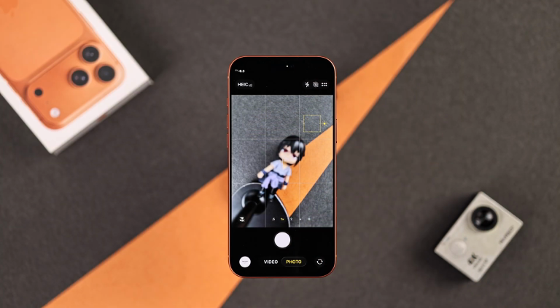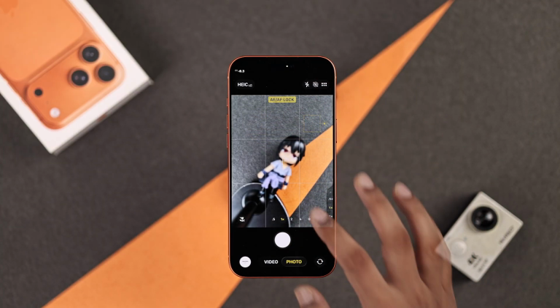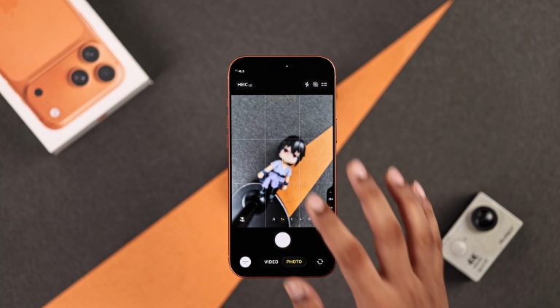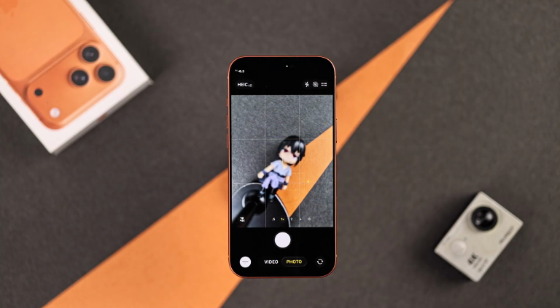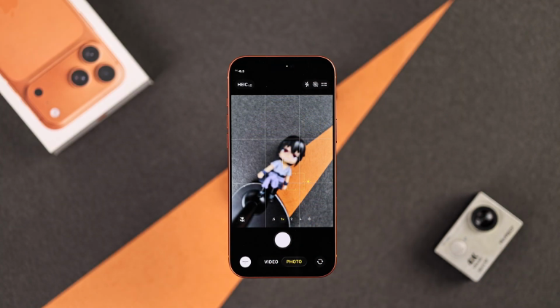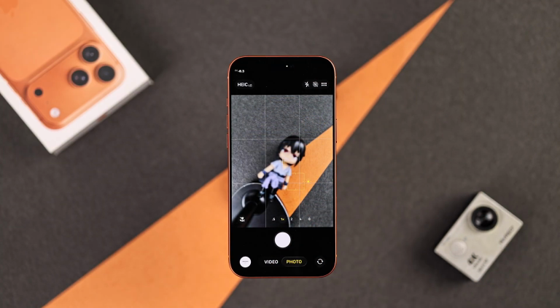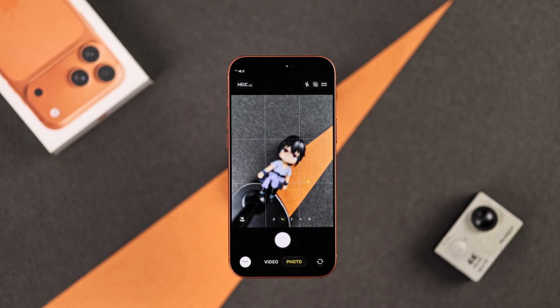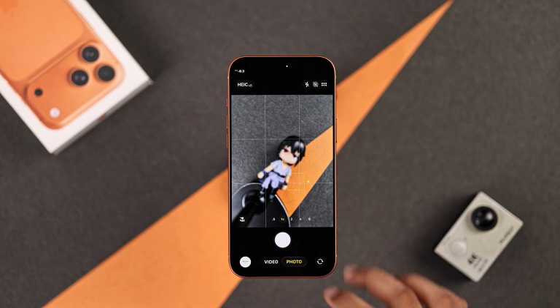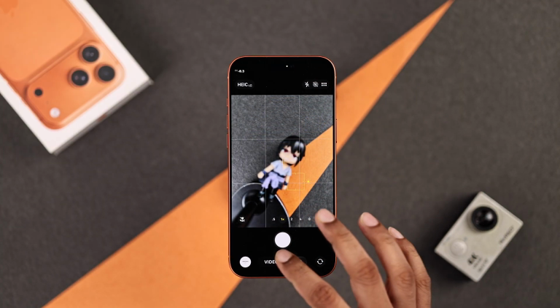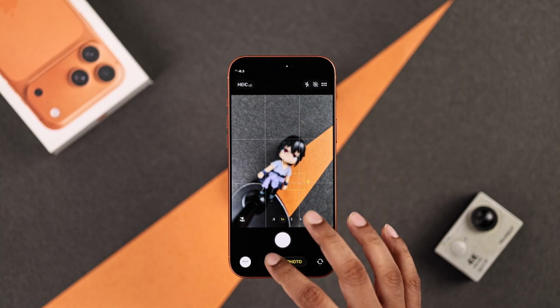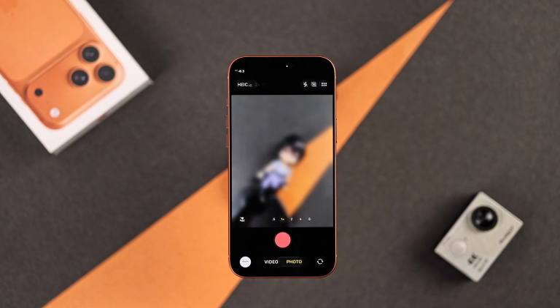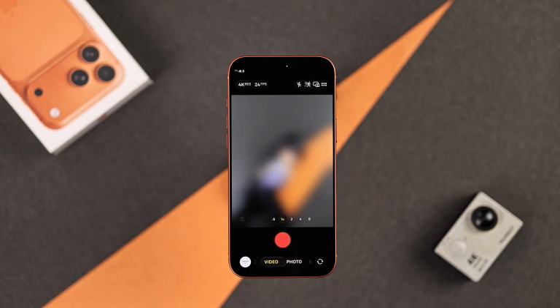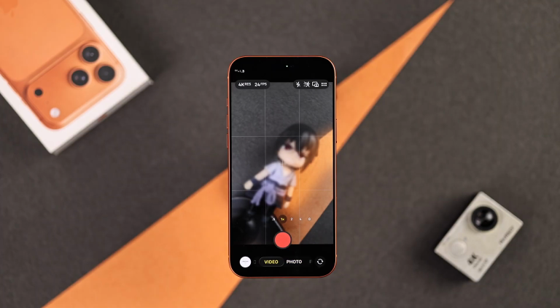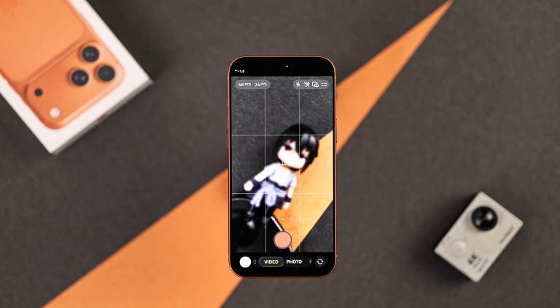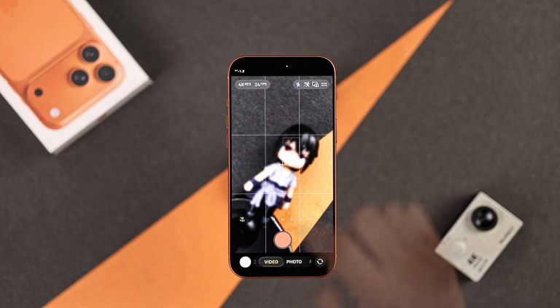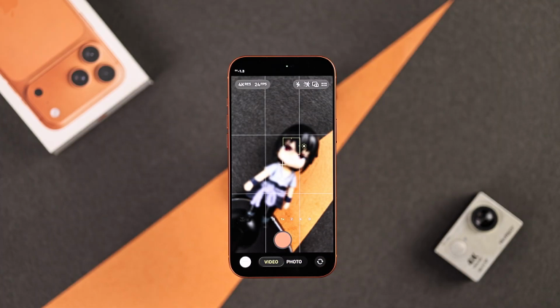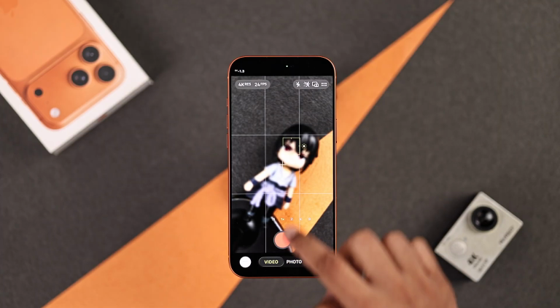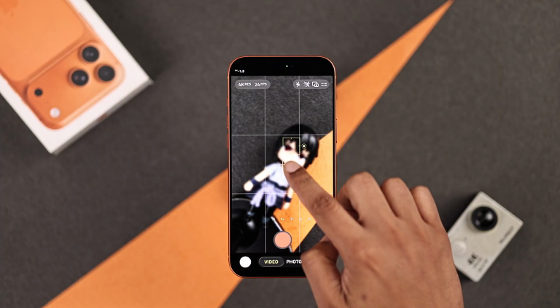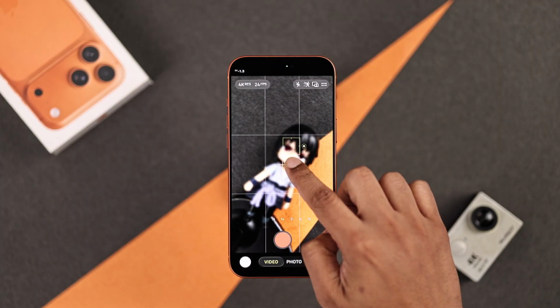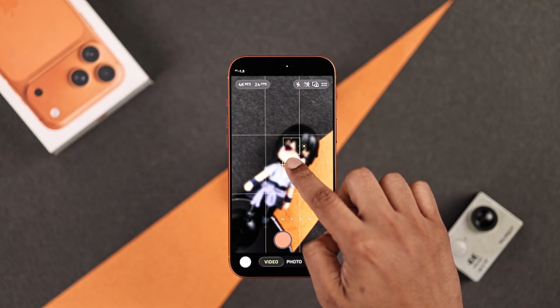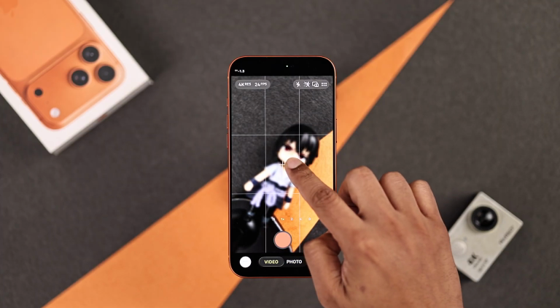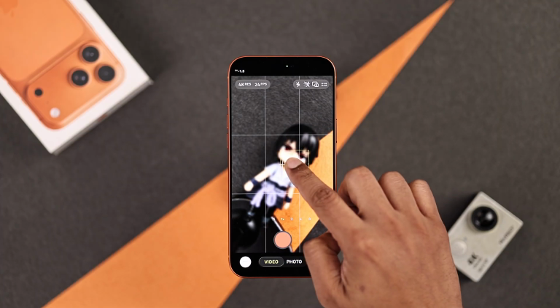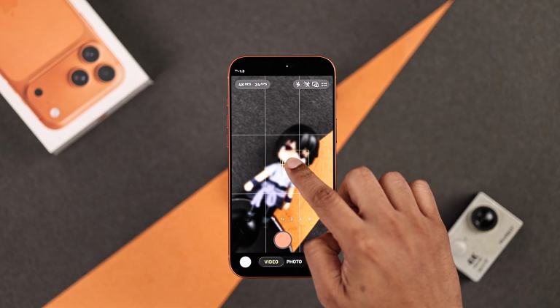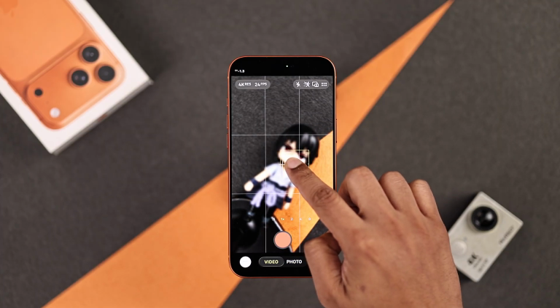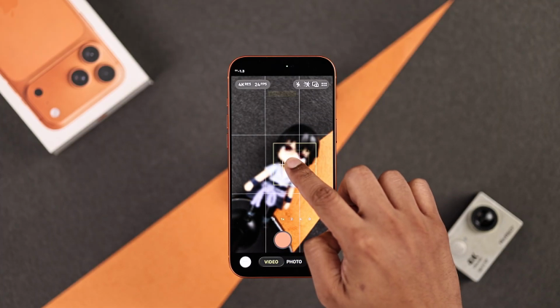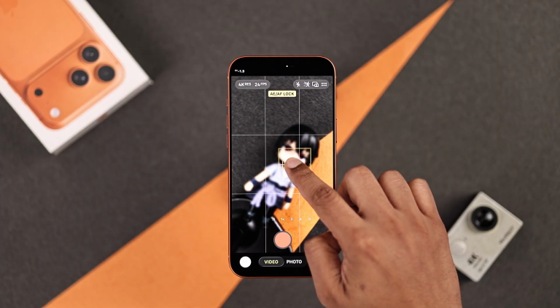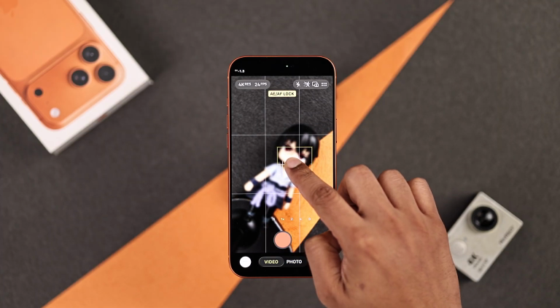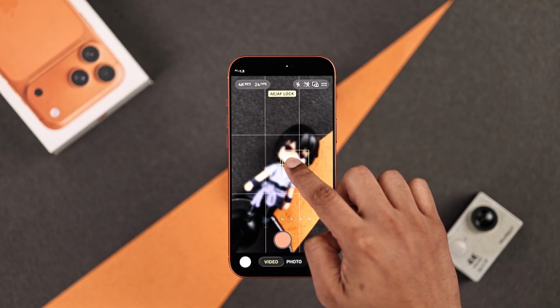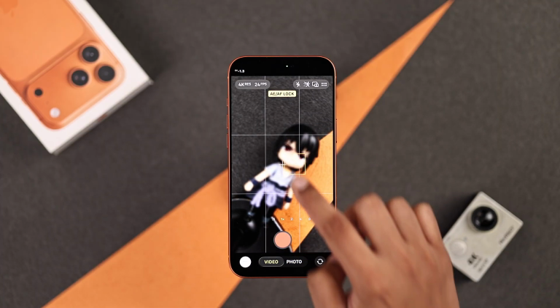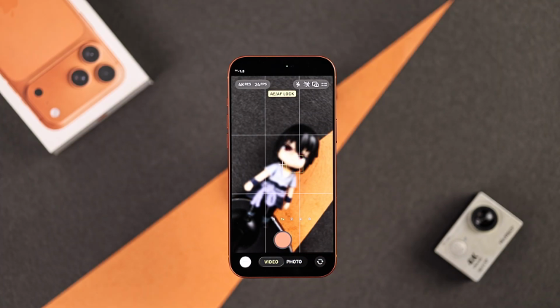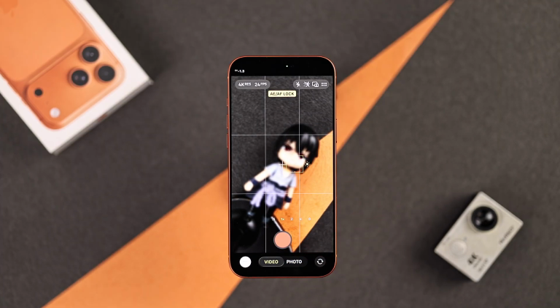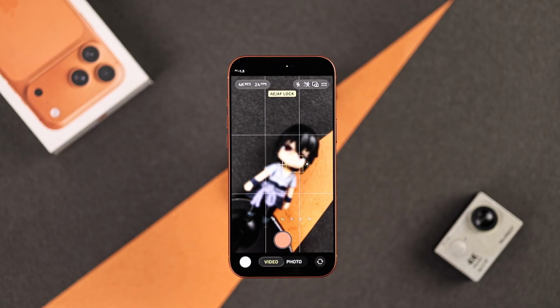Now for video mode, it's actually the same — you just tap and hold on your subject until the focus locks in place.